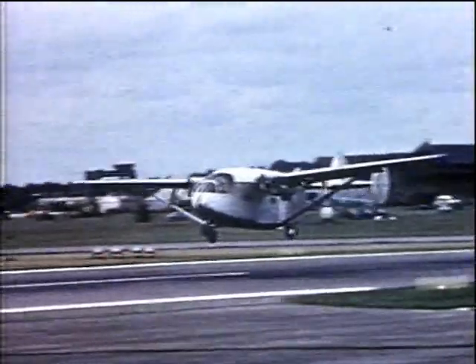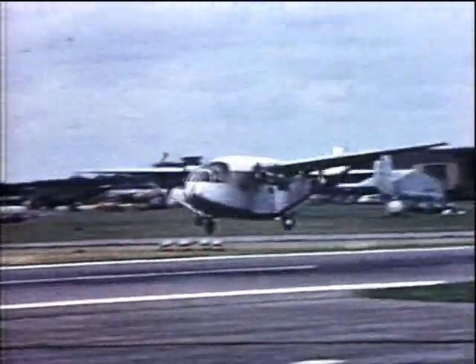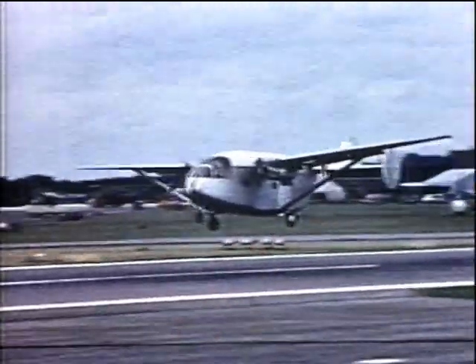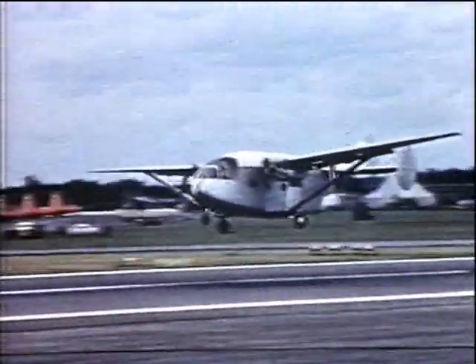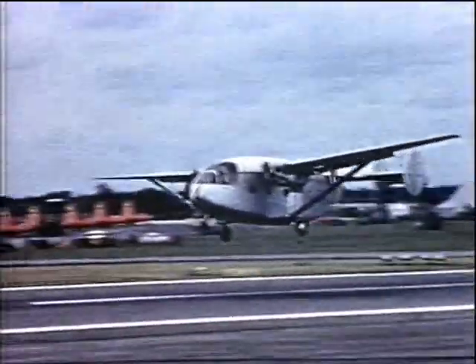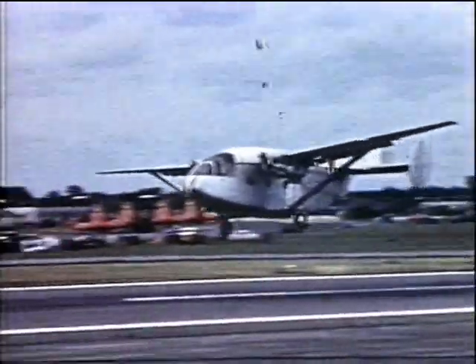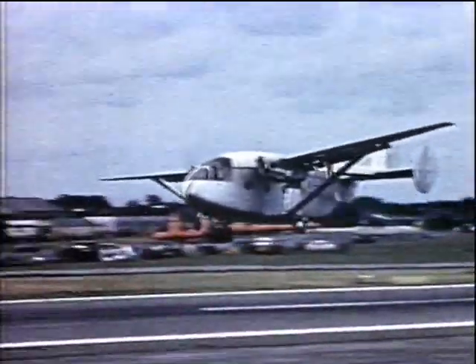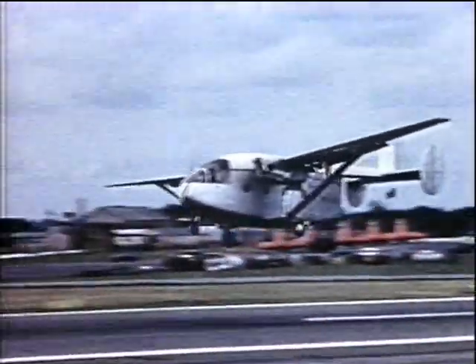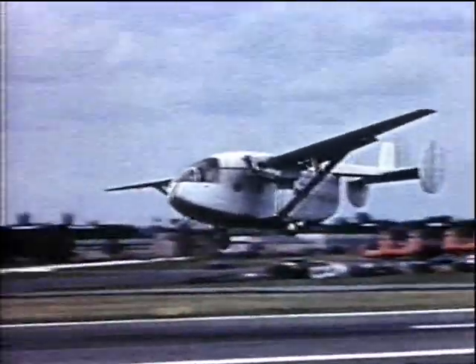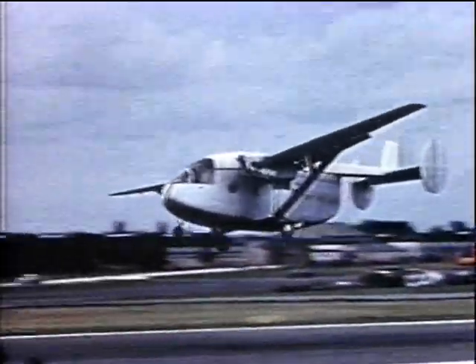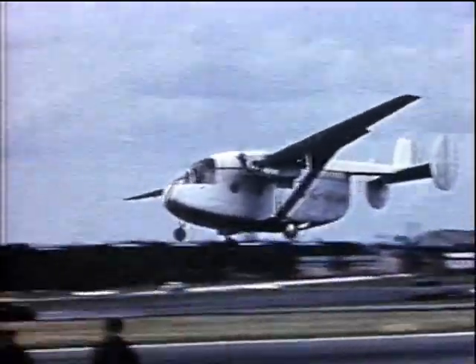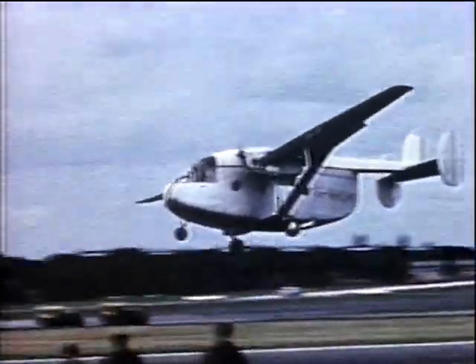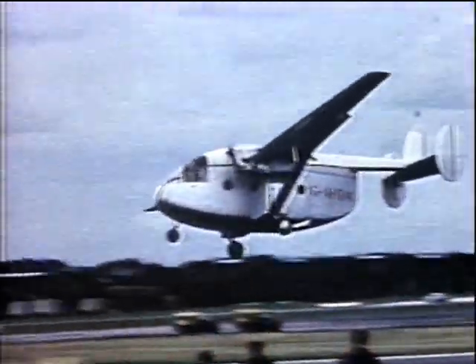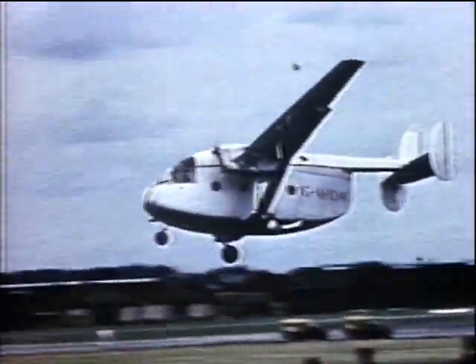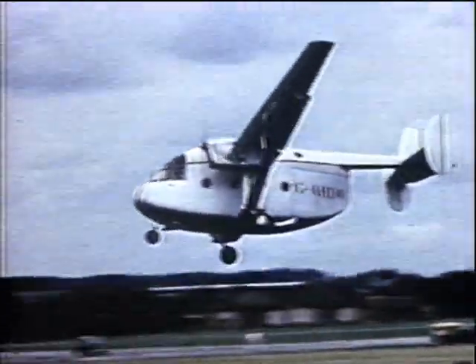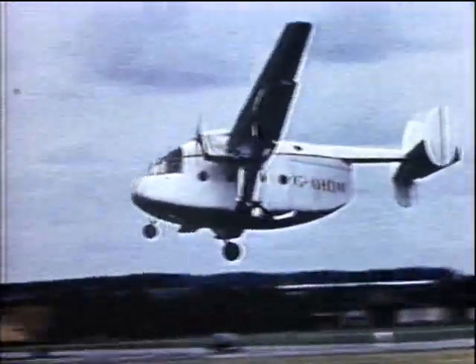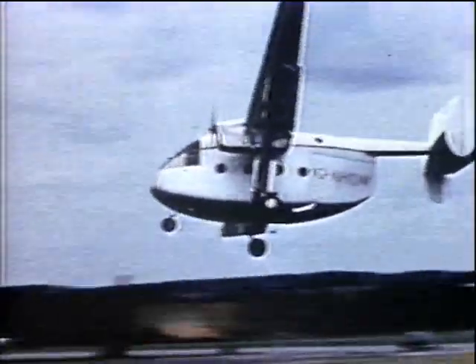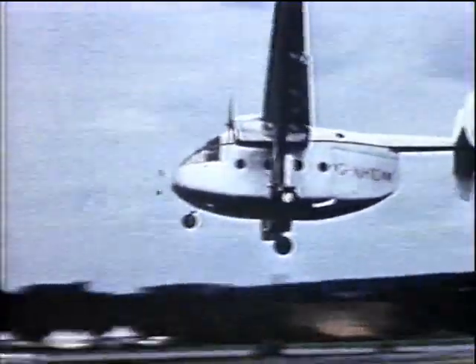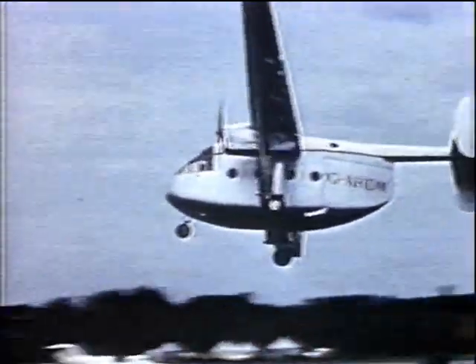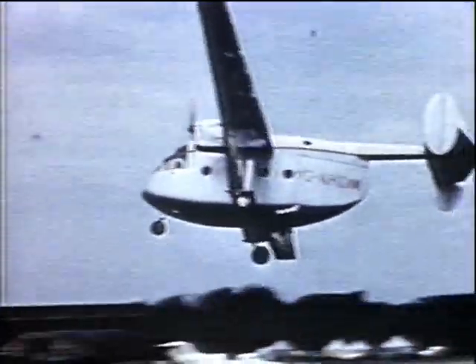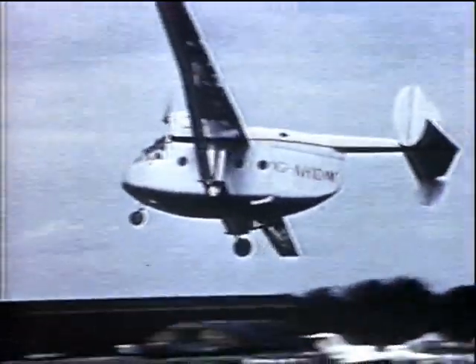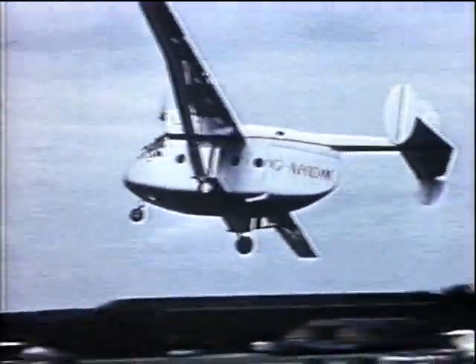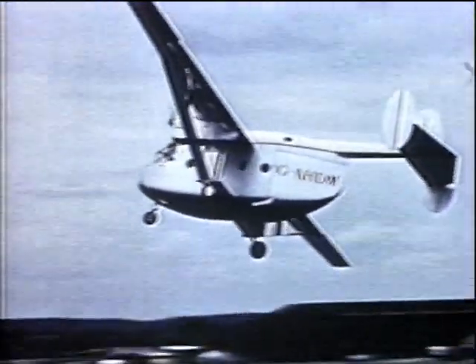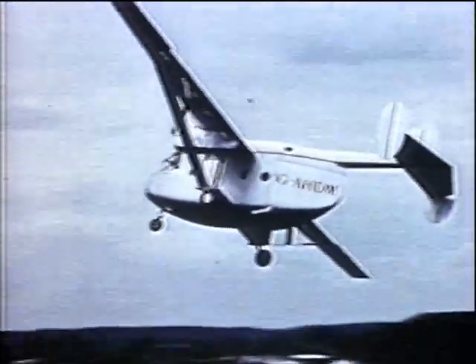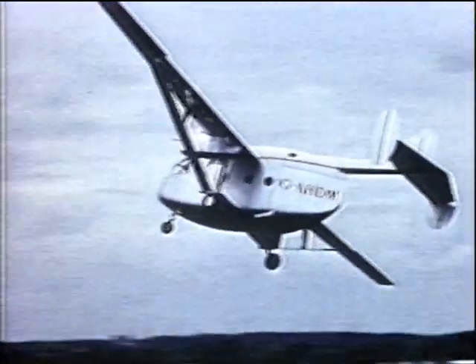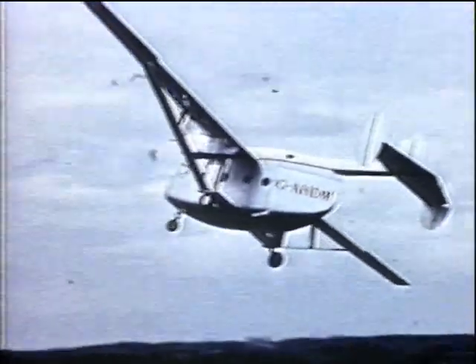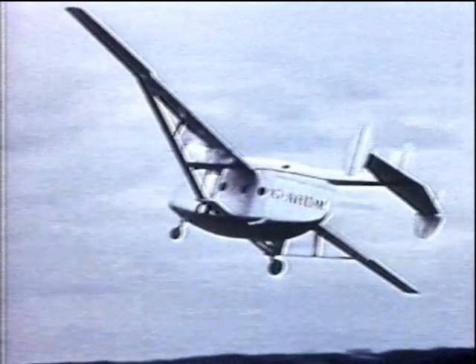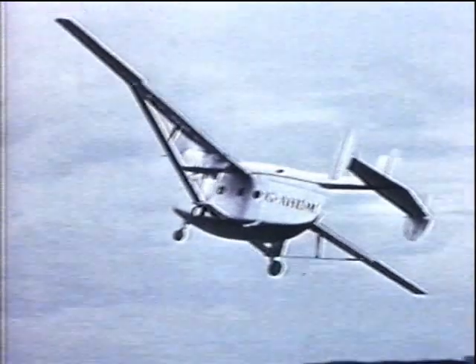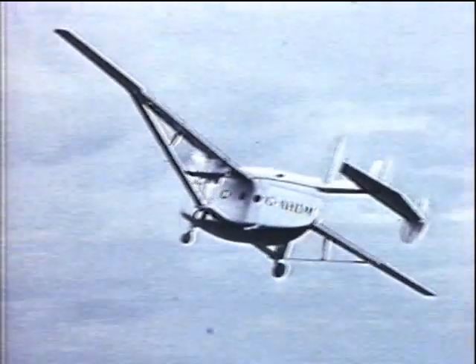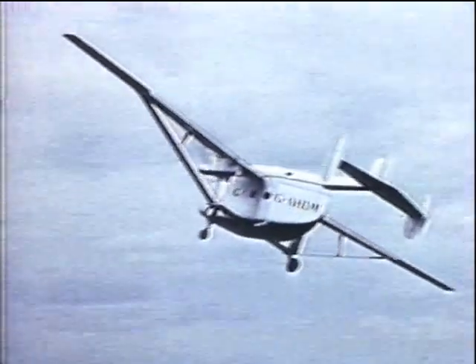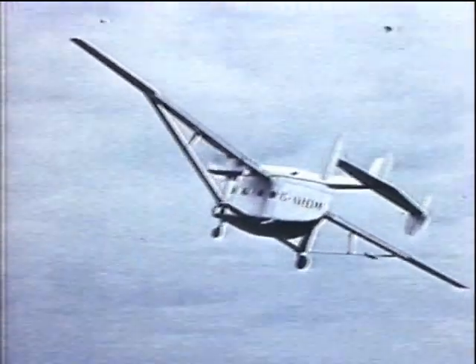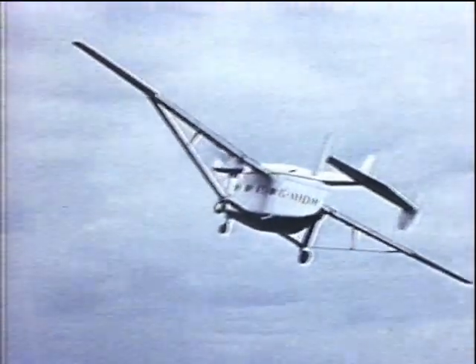And the Miles HDM Caravan with its paper-knight wing, powered by two Blackburn Cirrus Major engines.